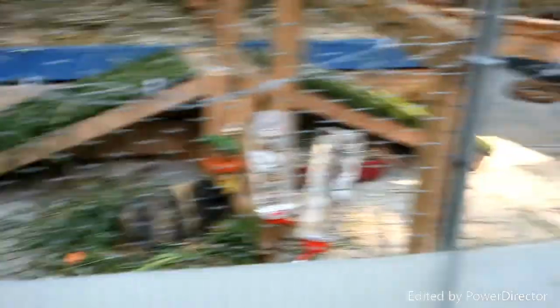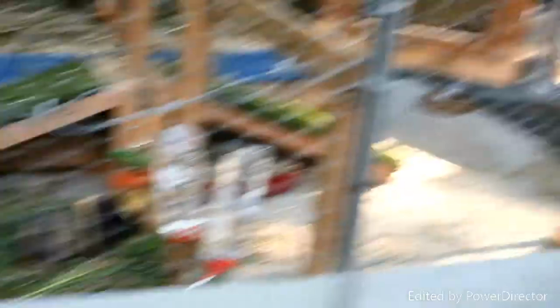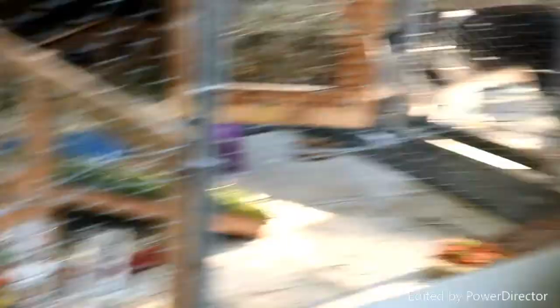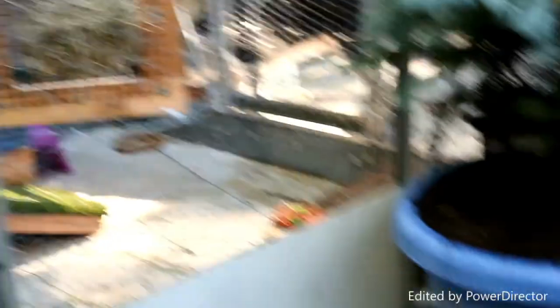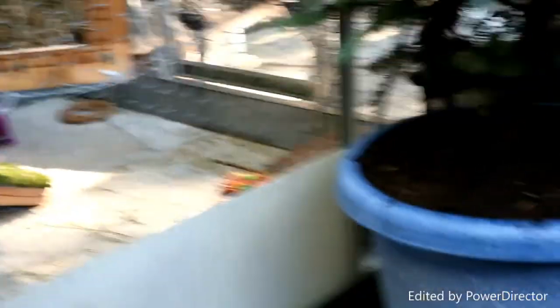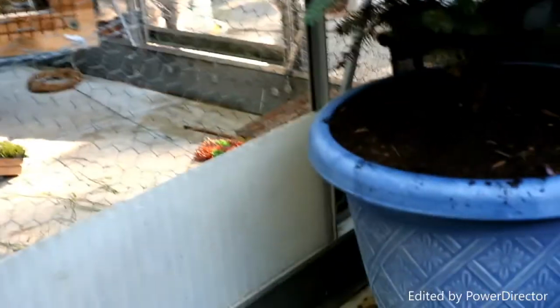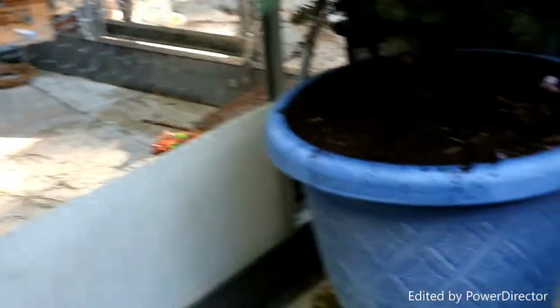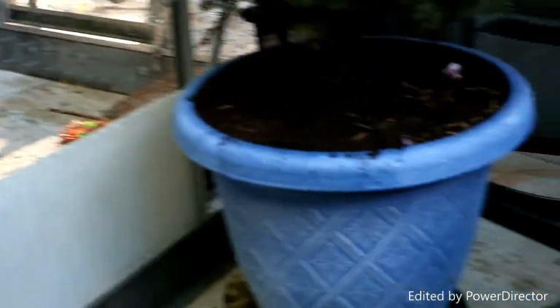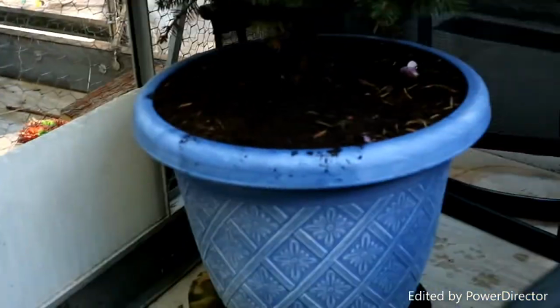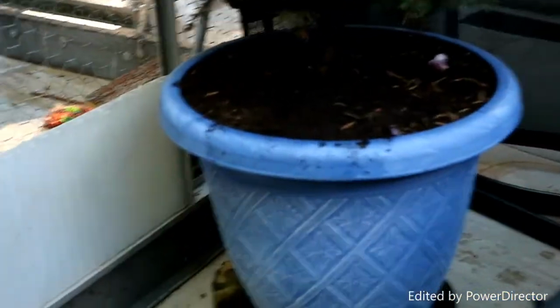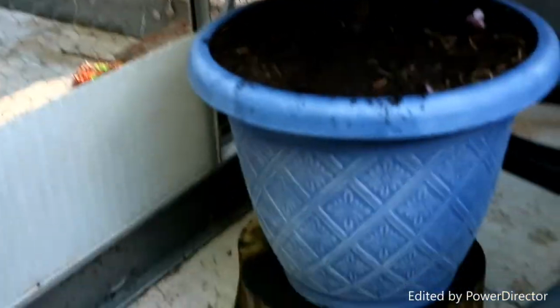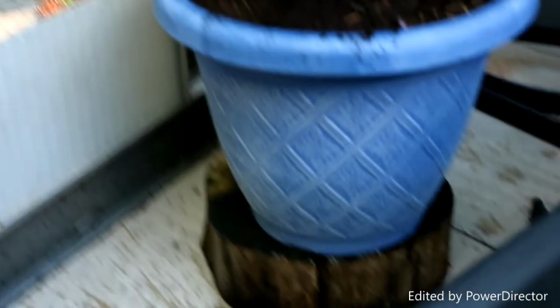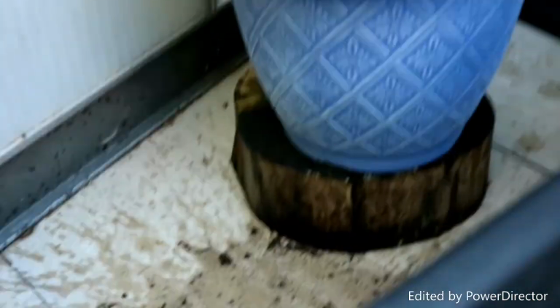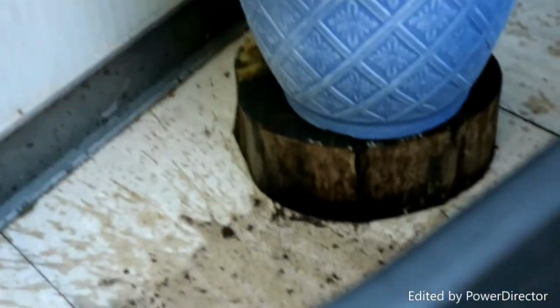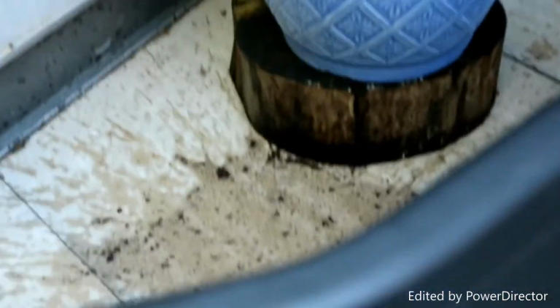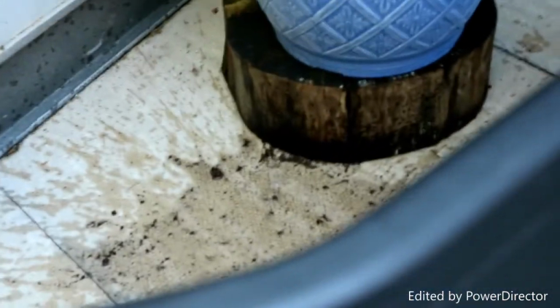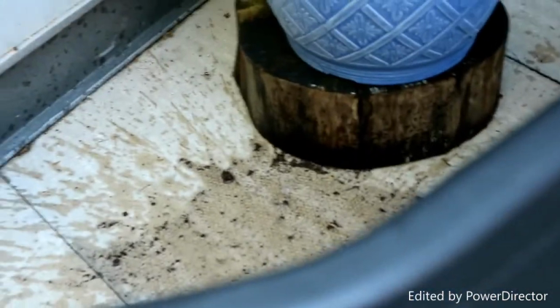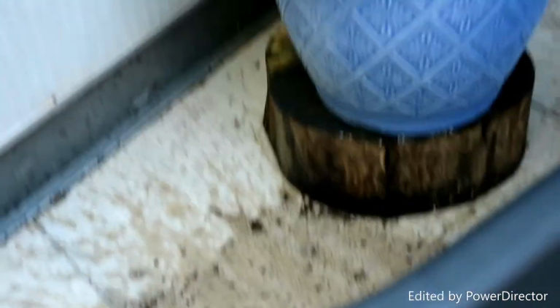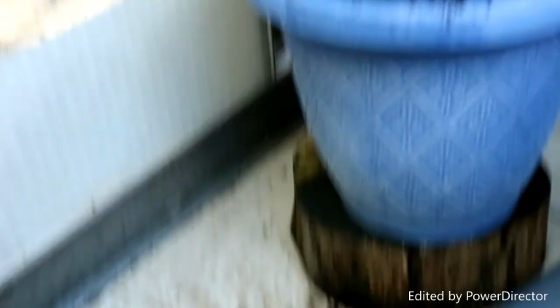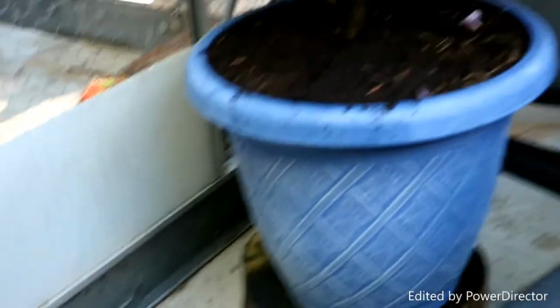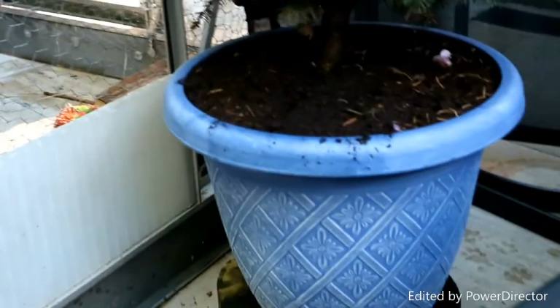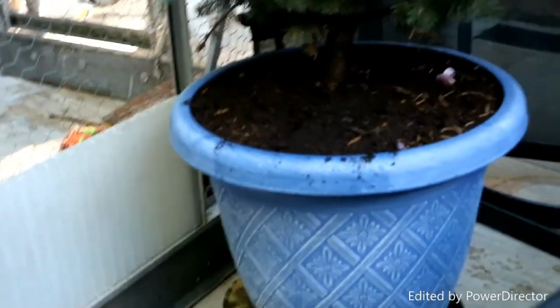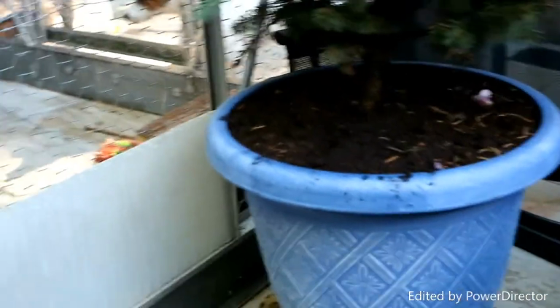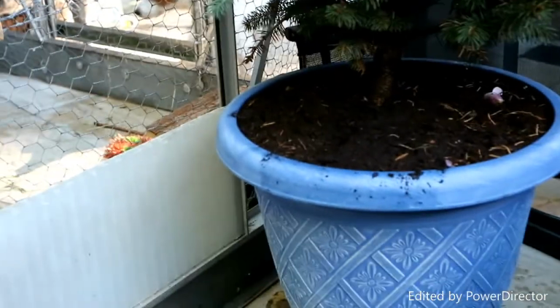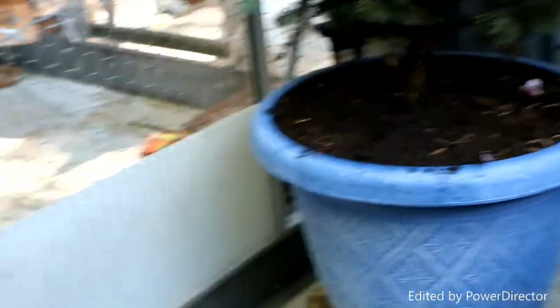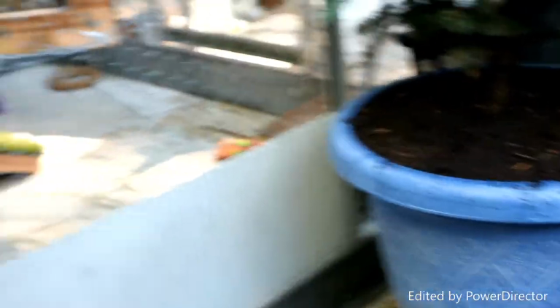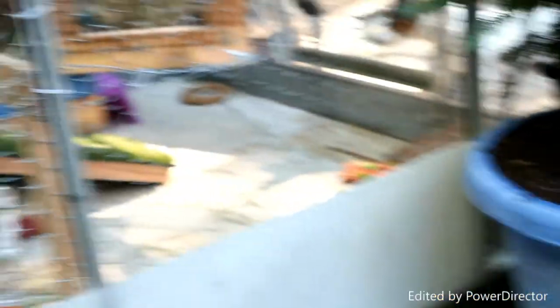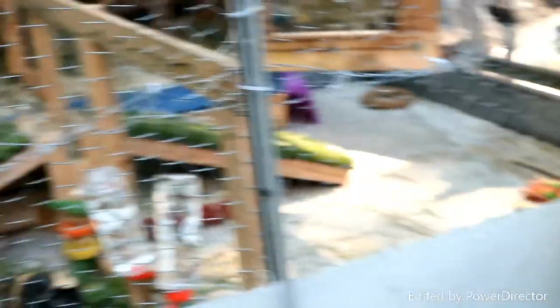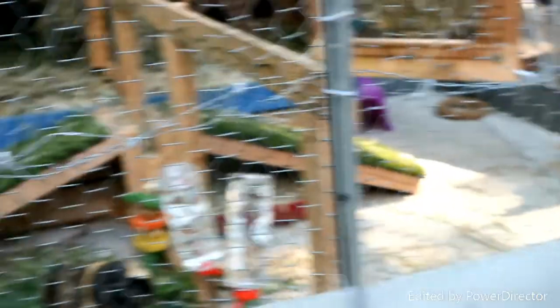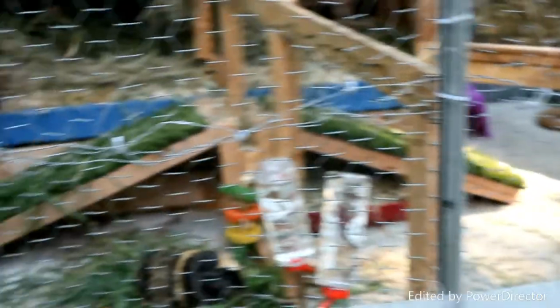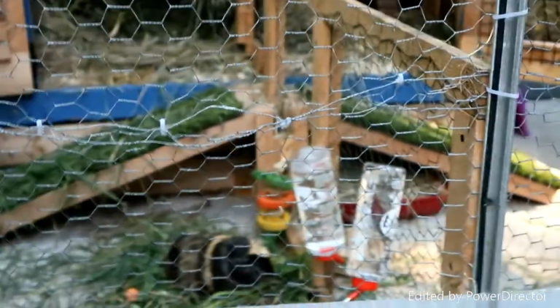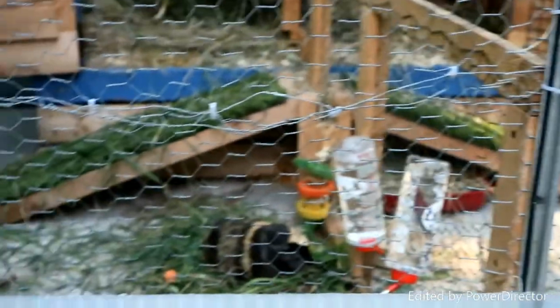Also I went to go water Mickey's tree and some of the soil went on the floor. I'm so intelligent.